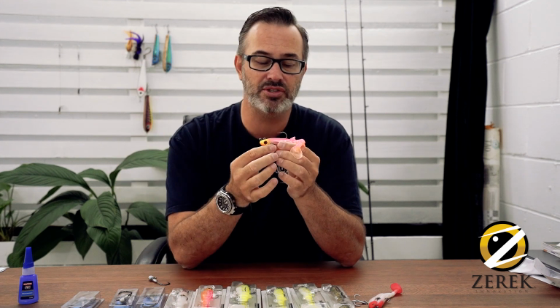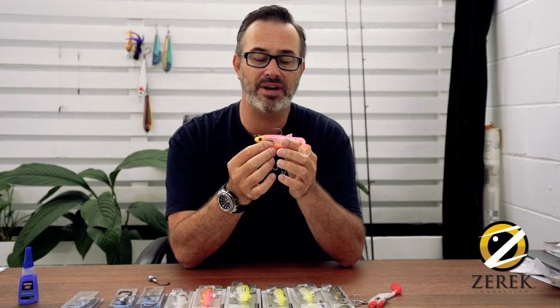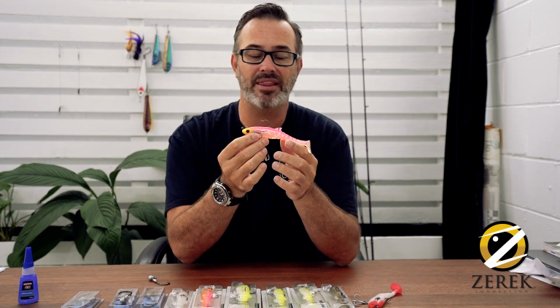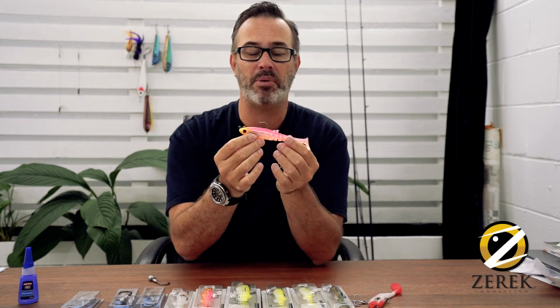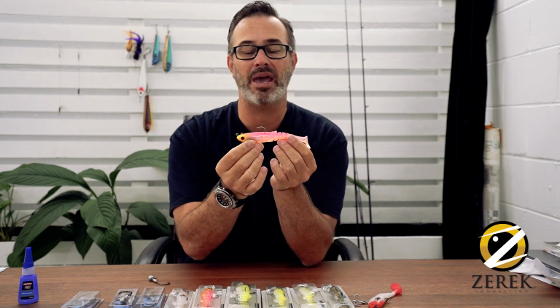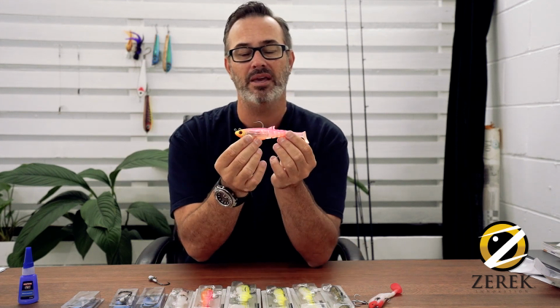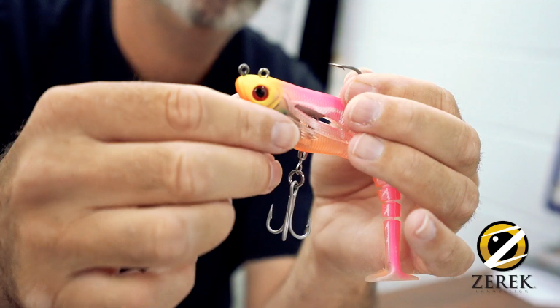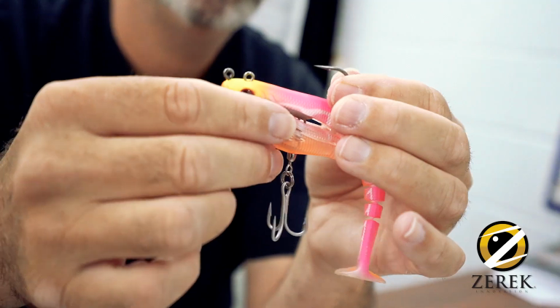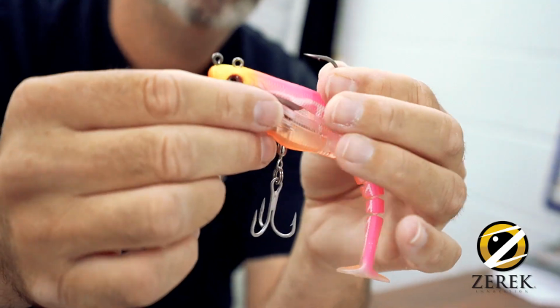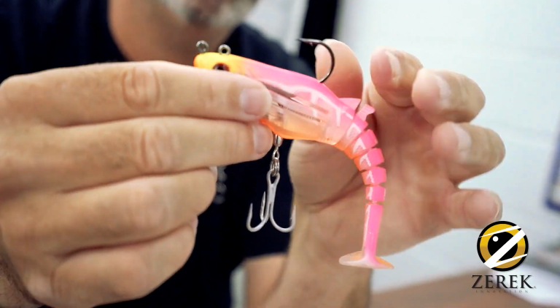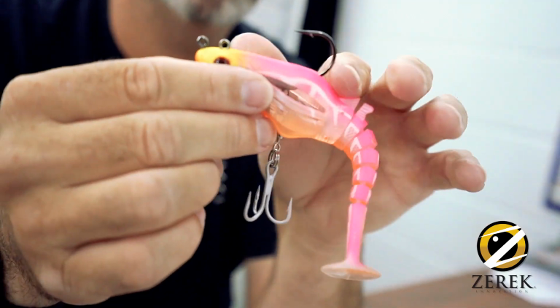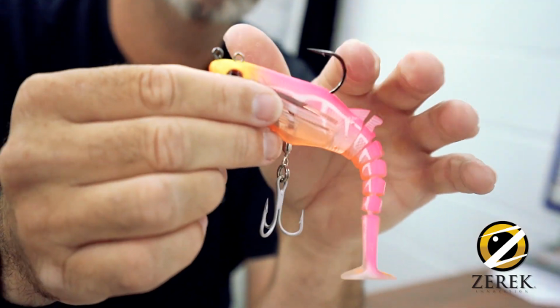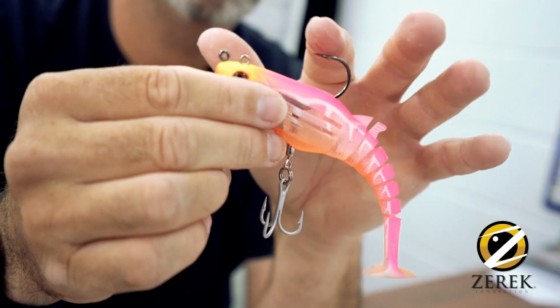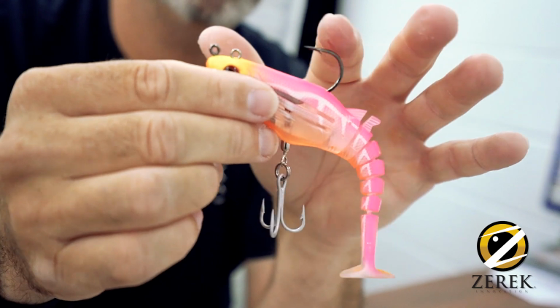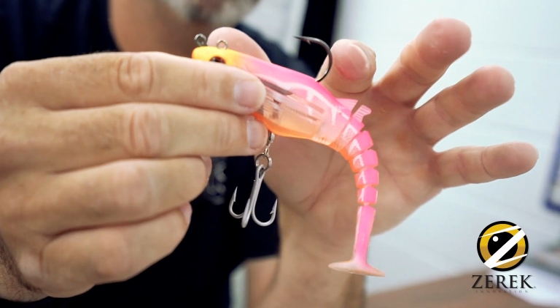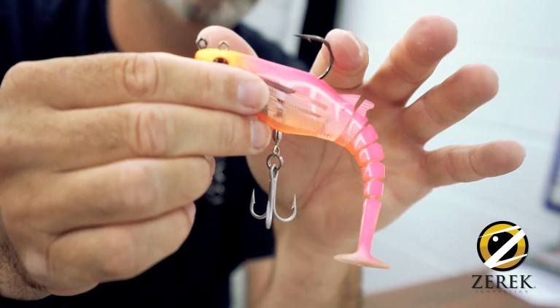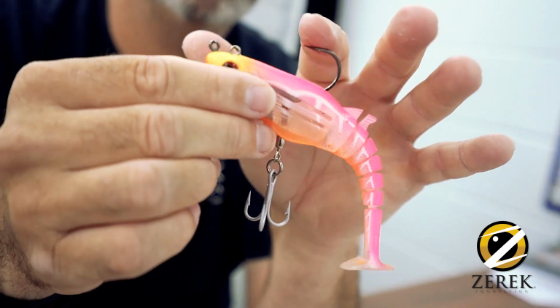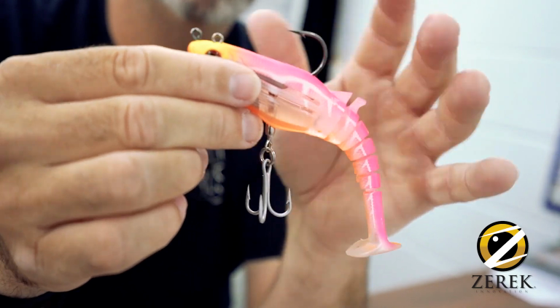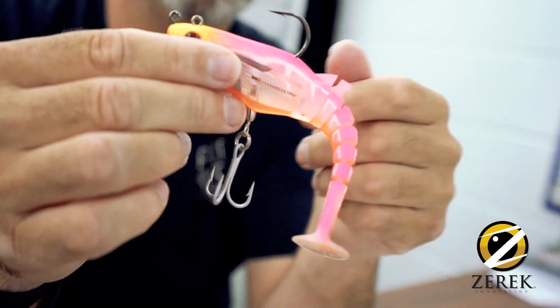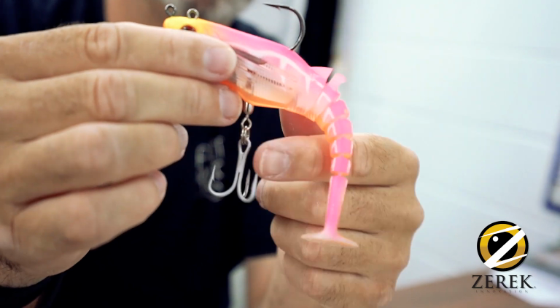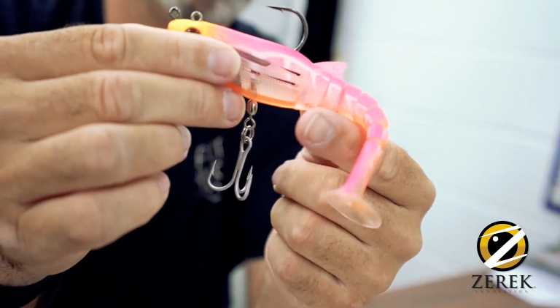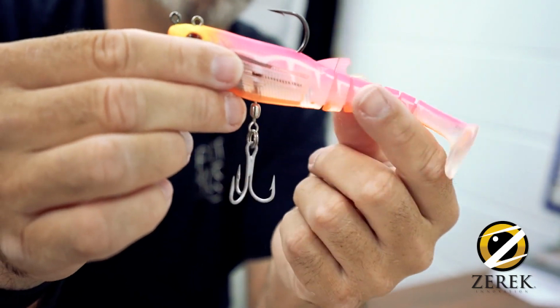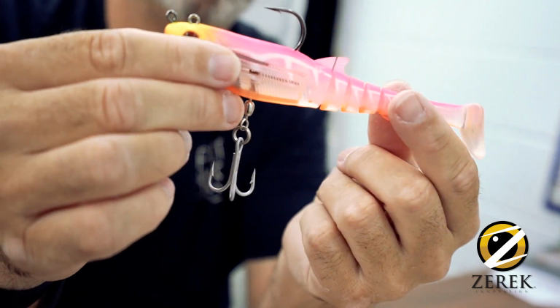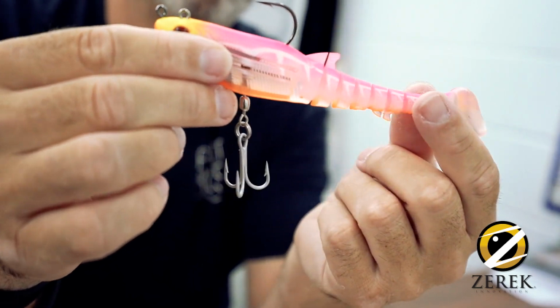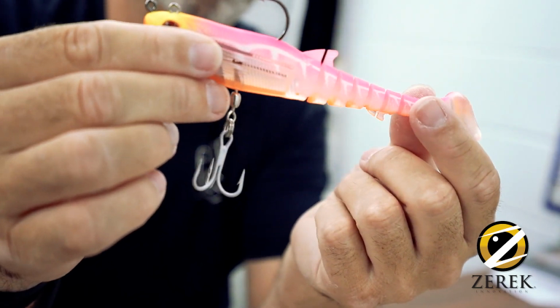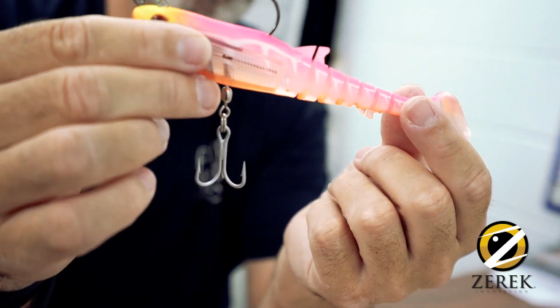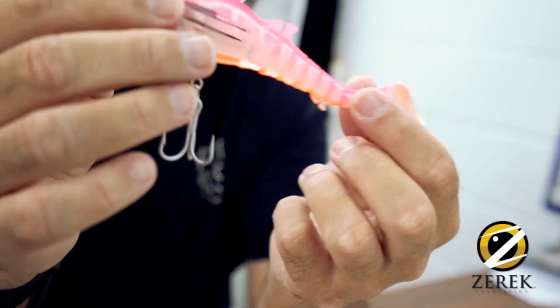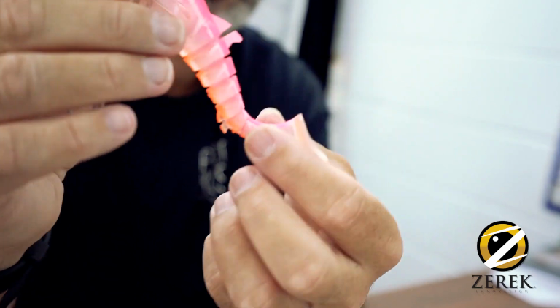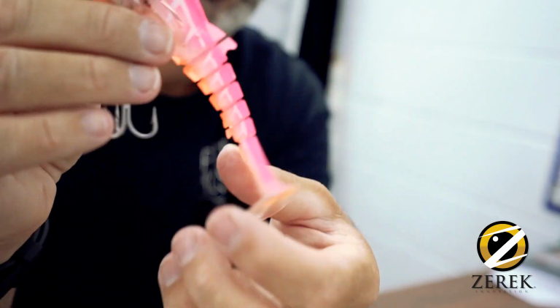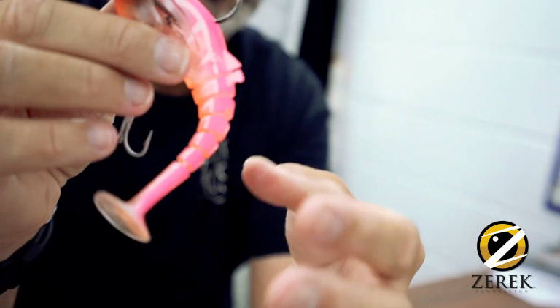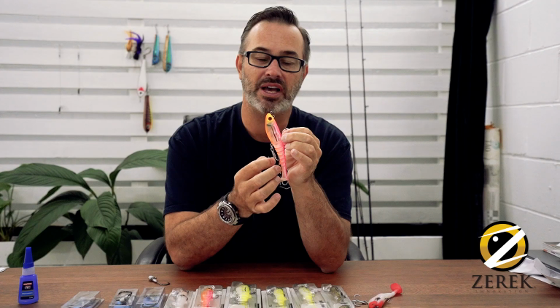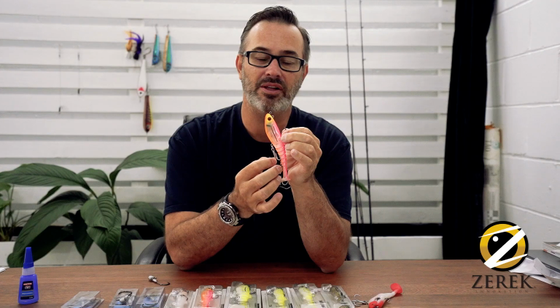Straight out of the pack, this one here — you've got your top hook up there, and it comes with a treble on the tail.